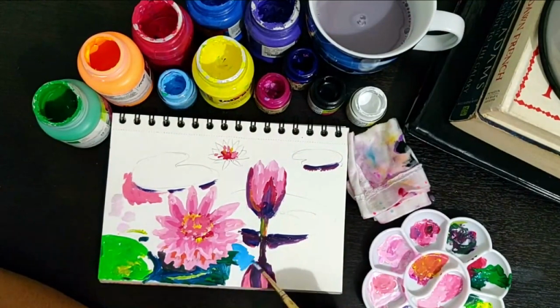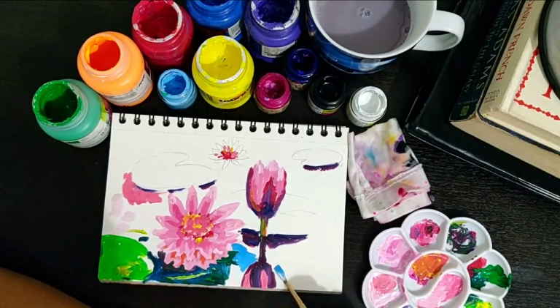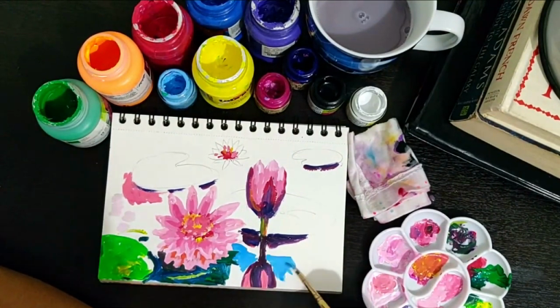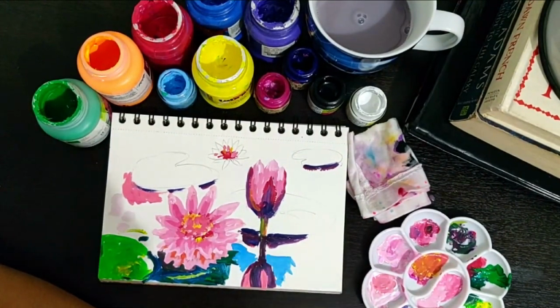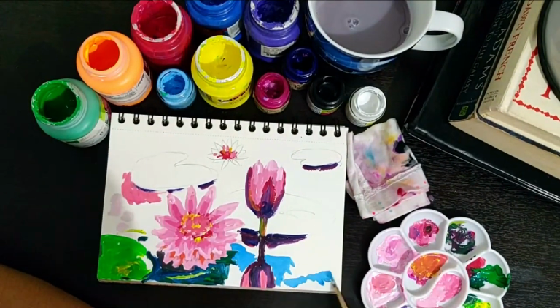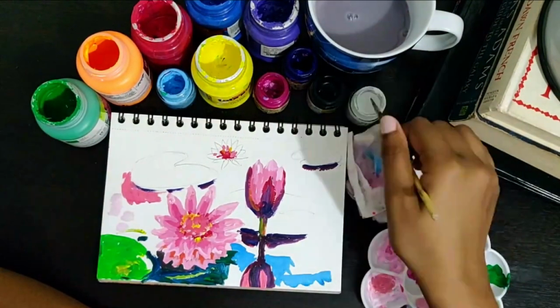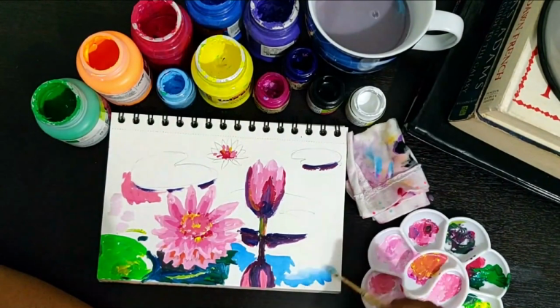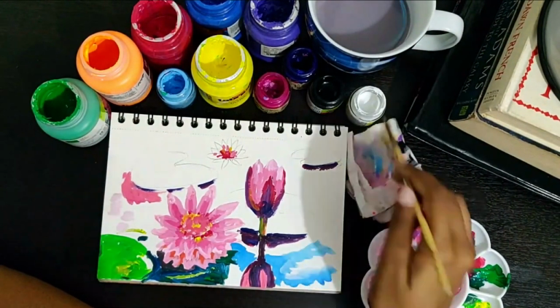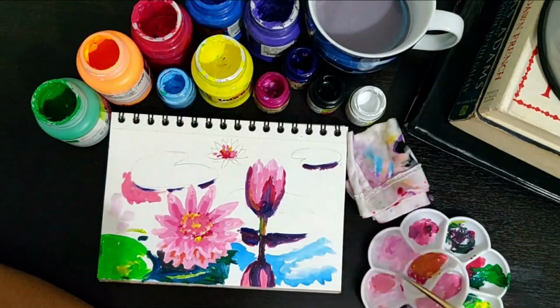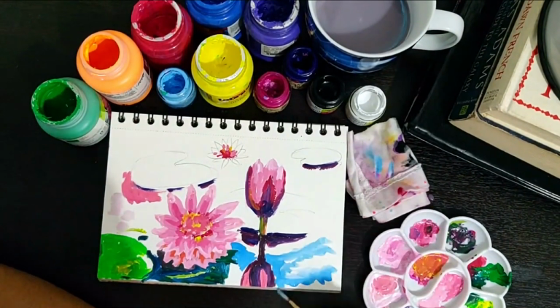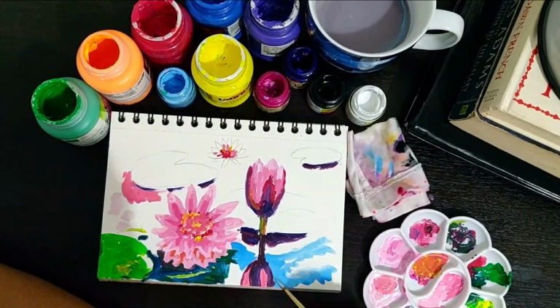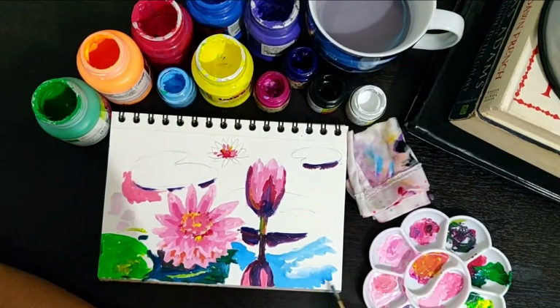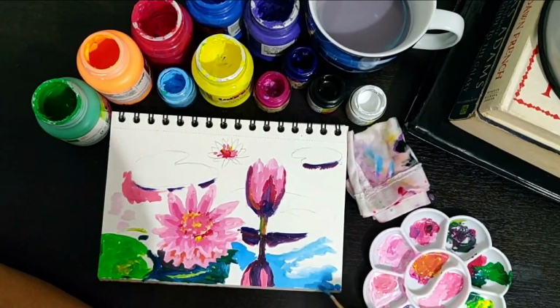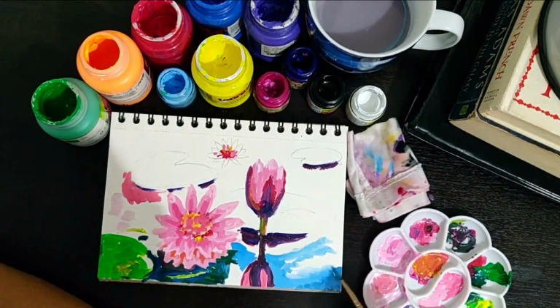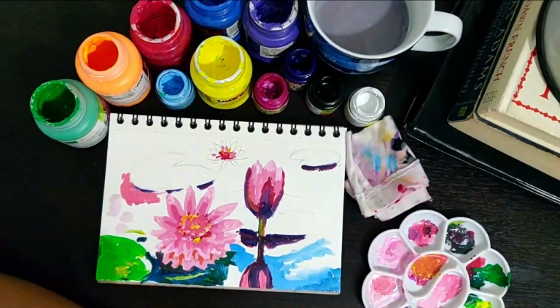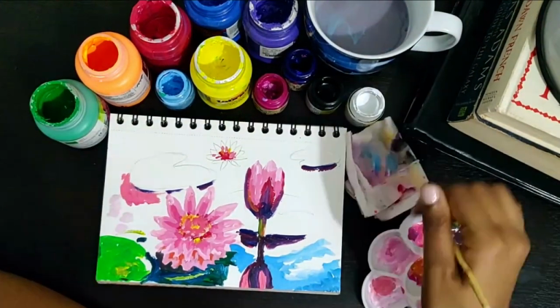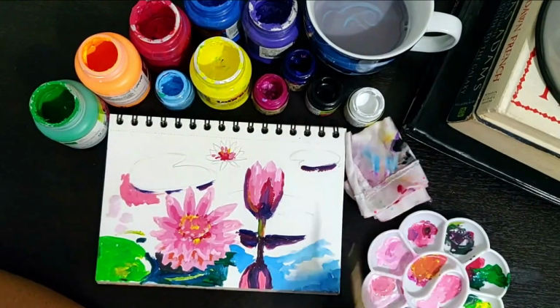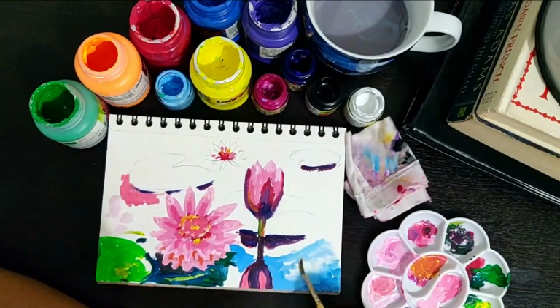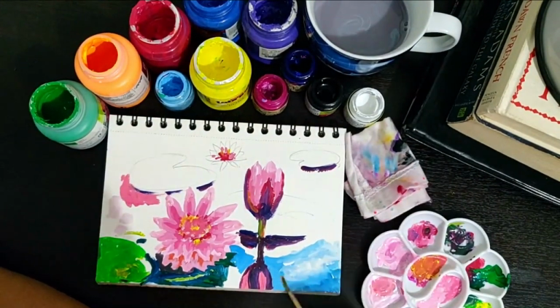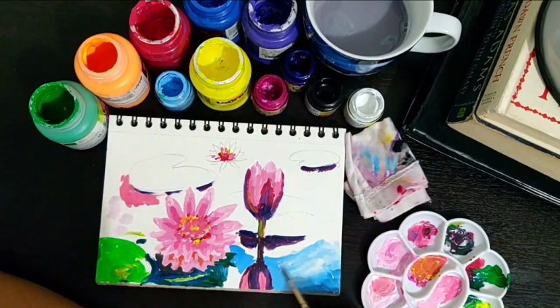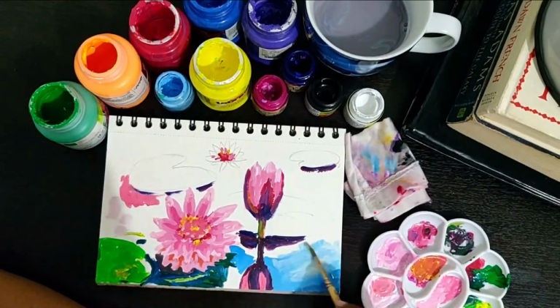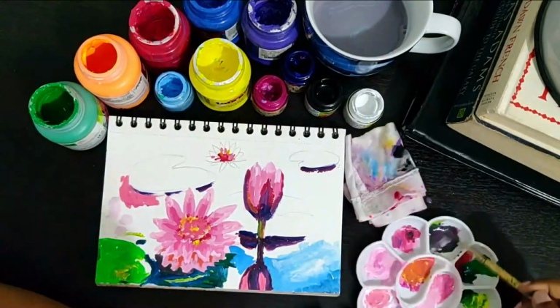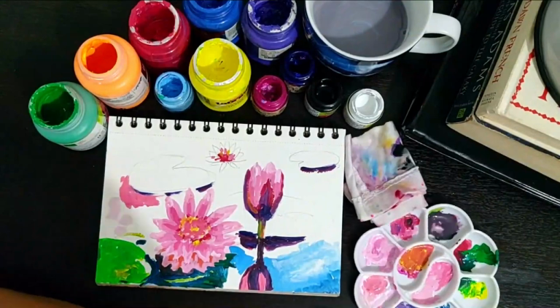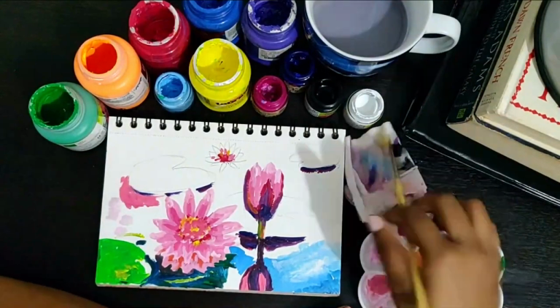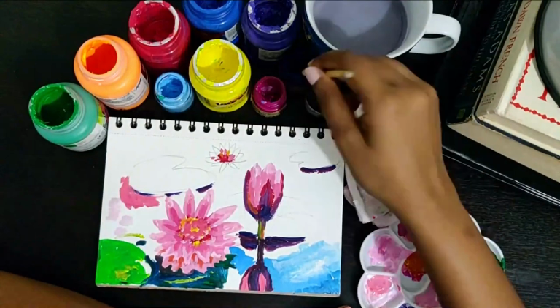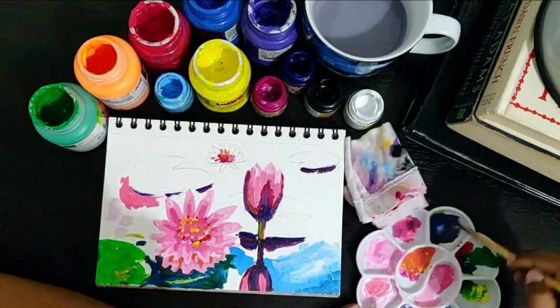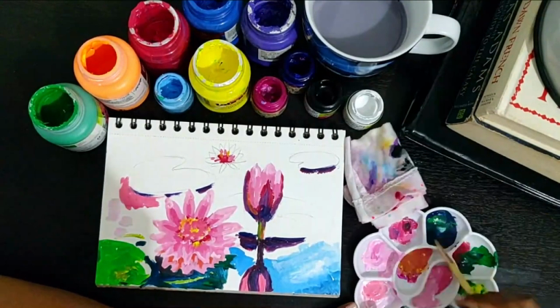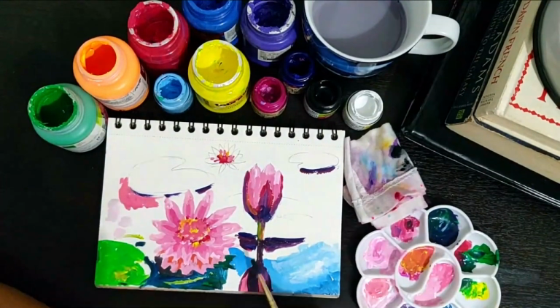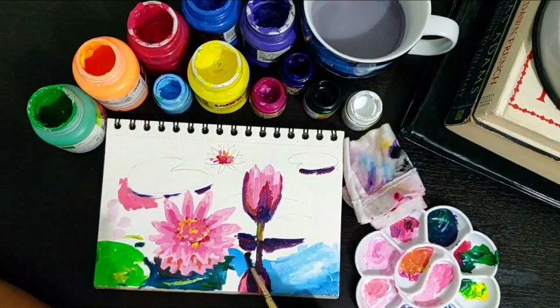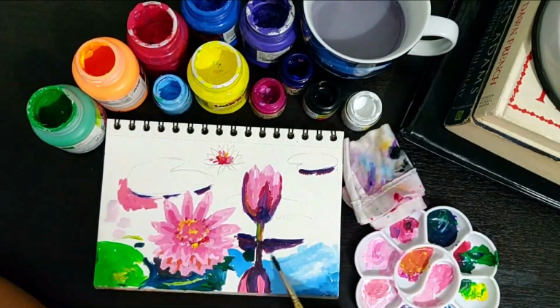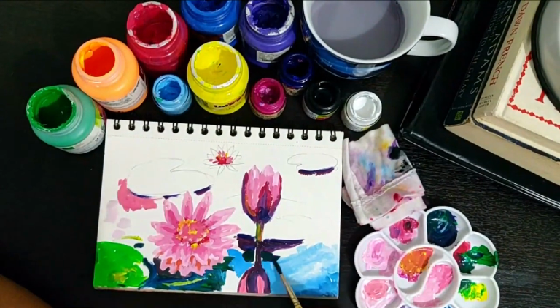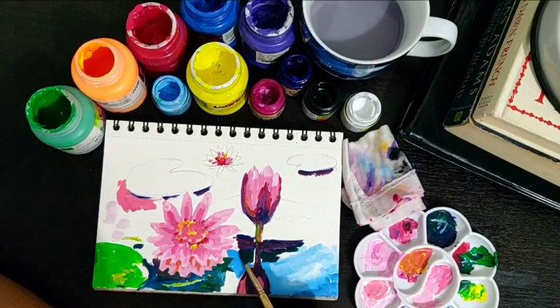In most impressionist art, you will see that shadows are done with blue color tones.